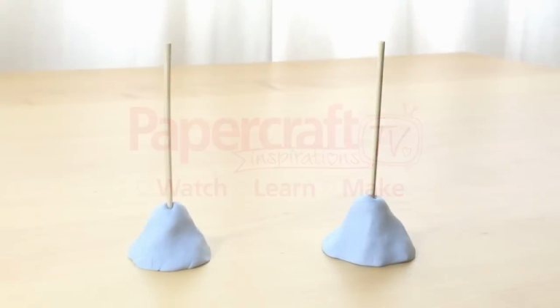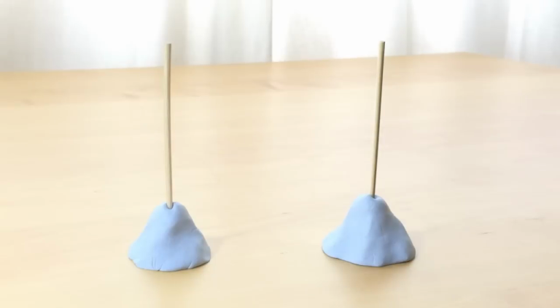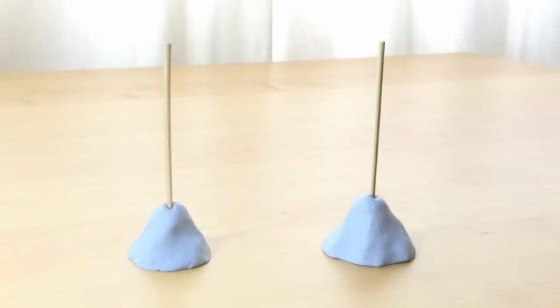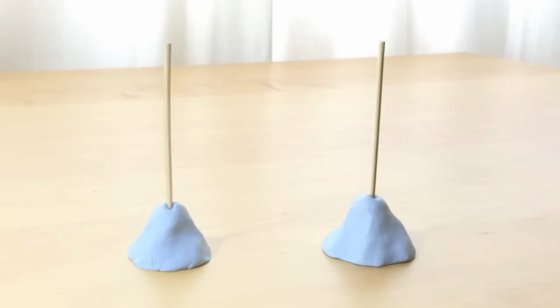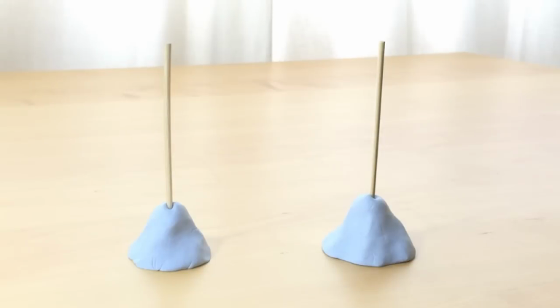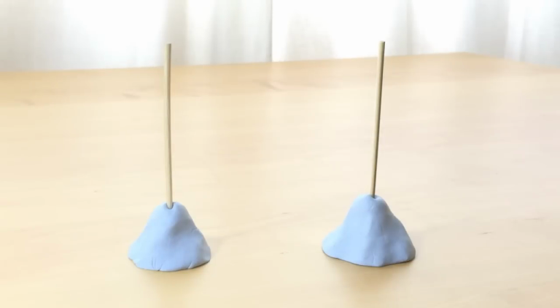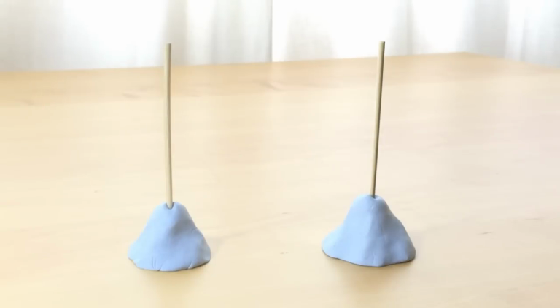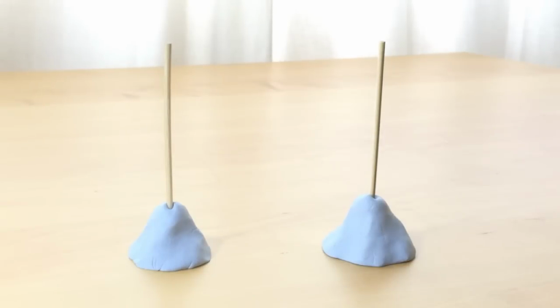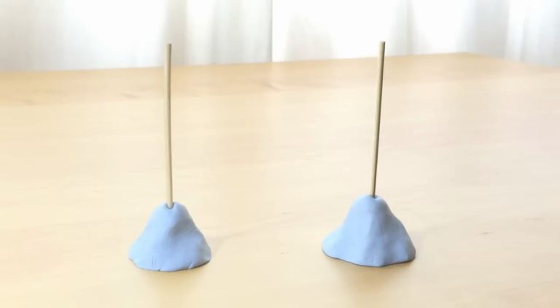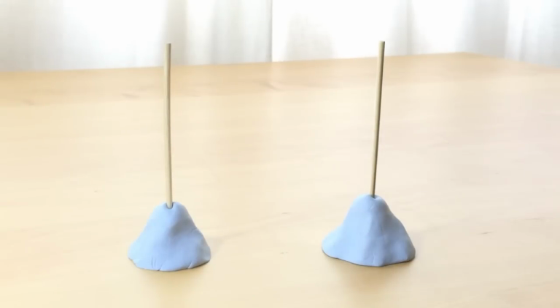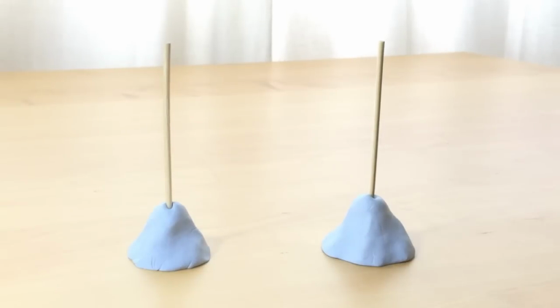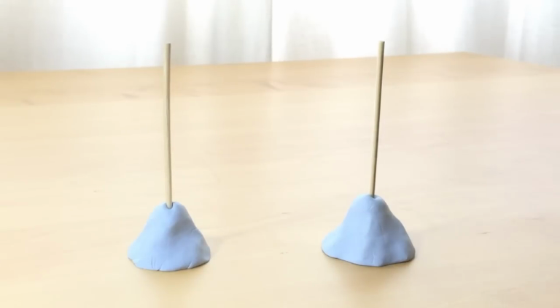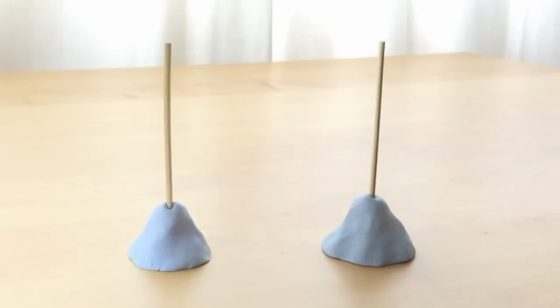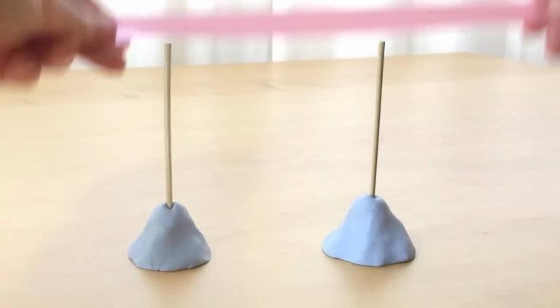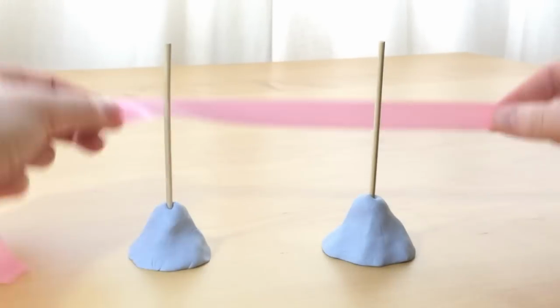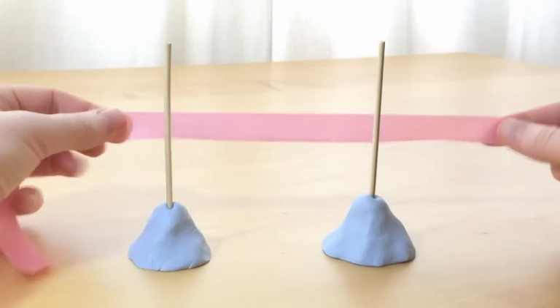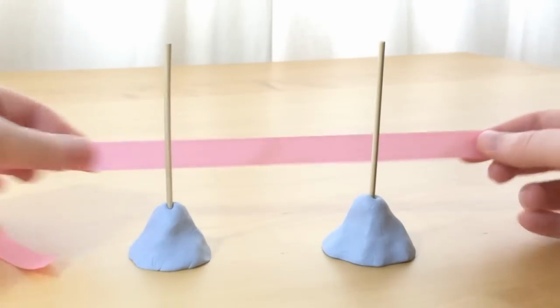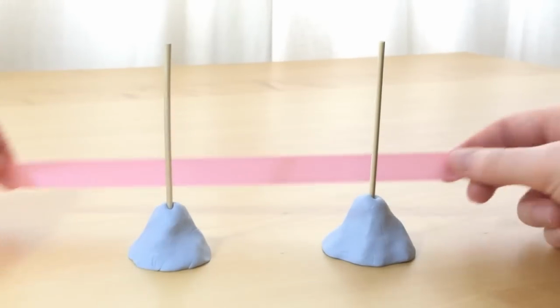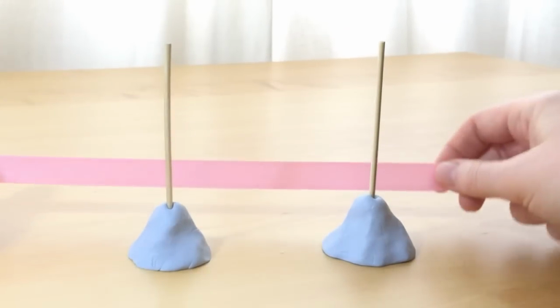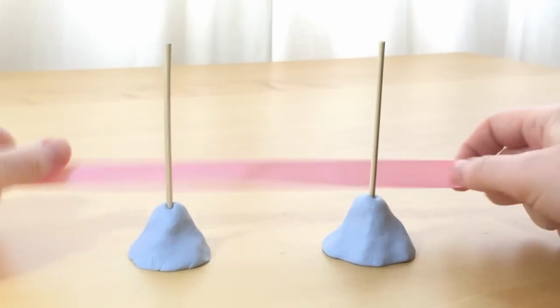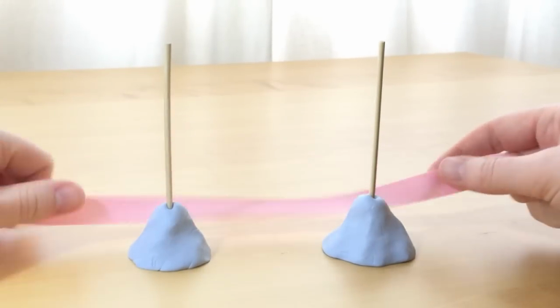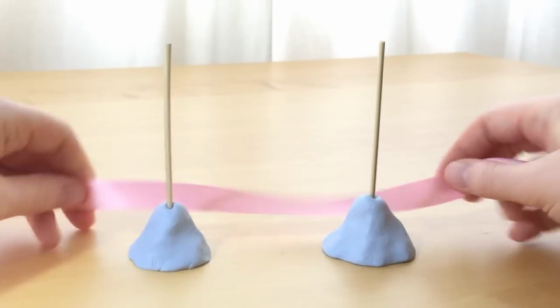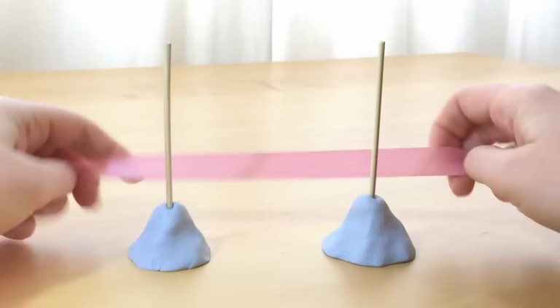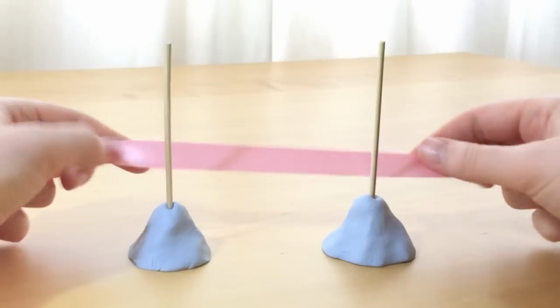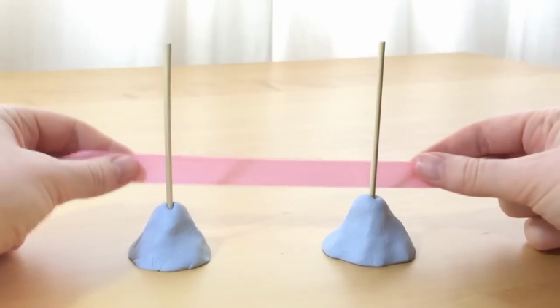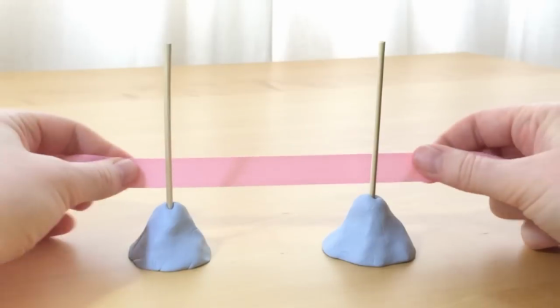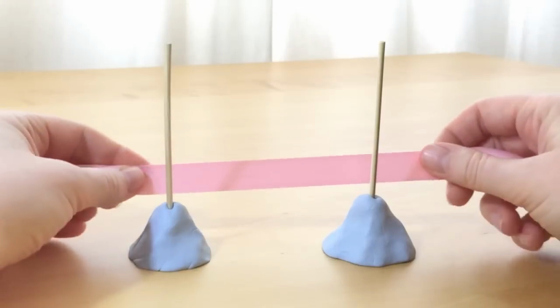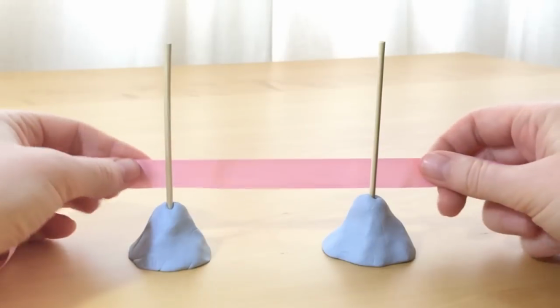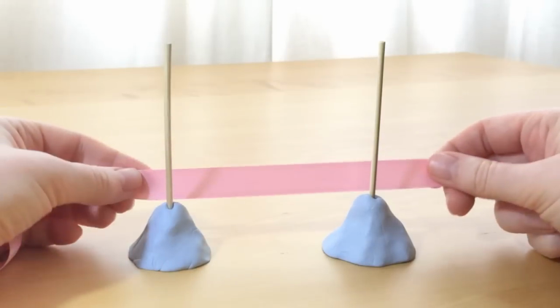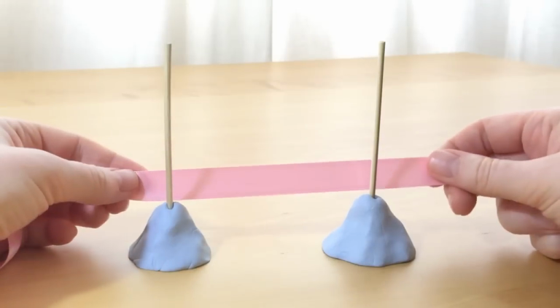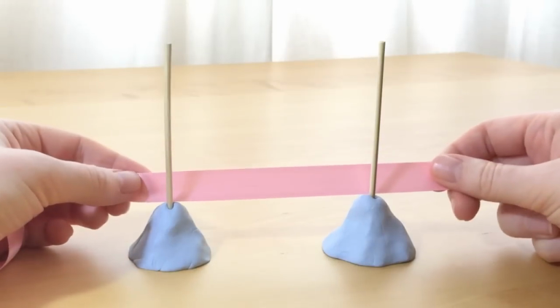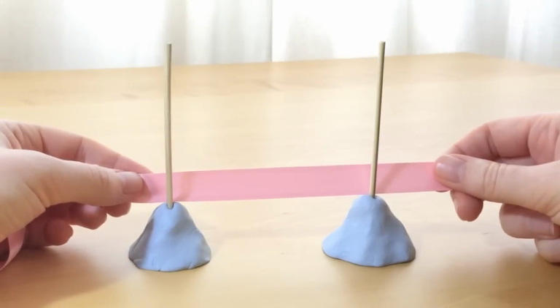Blue tack two wooden sticks to the tabletop. You could tape them to the table edge if you prefer.